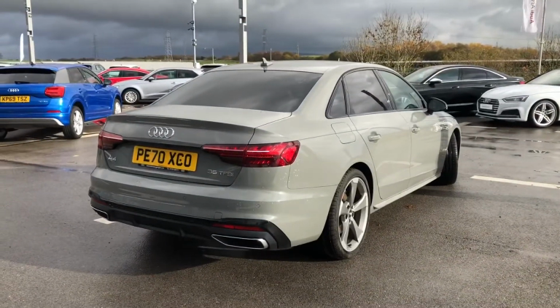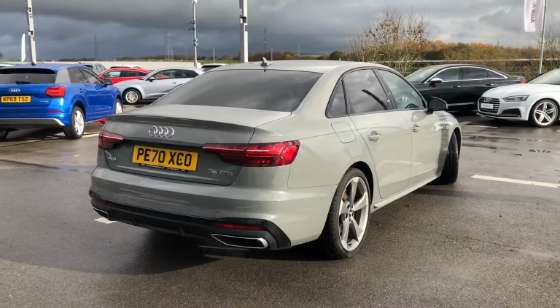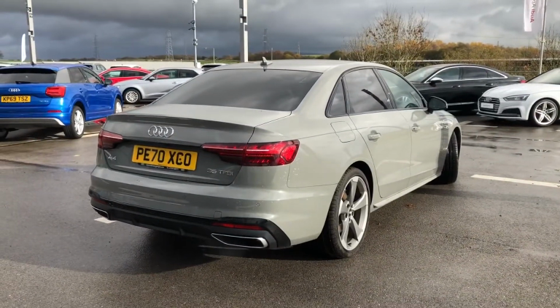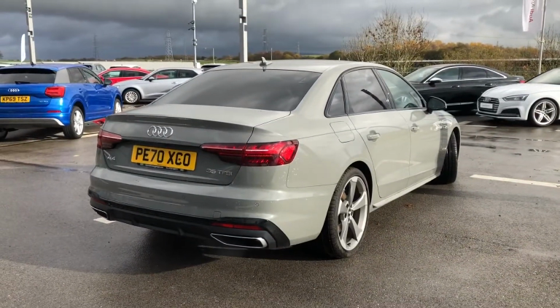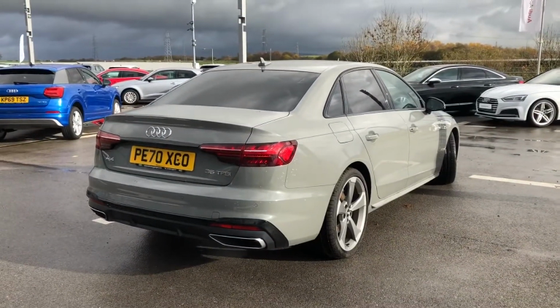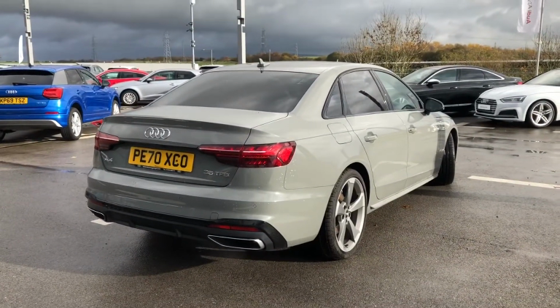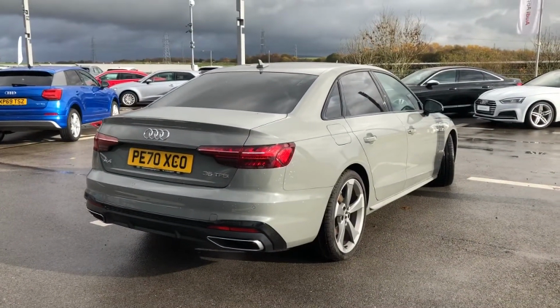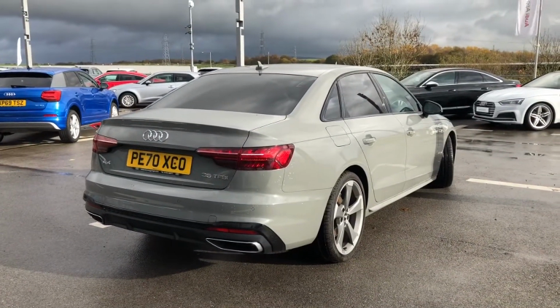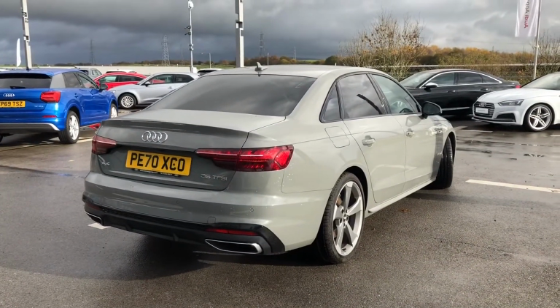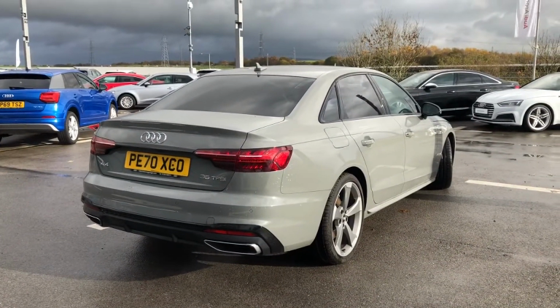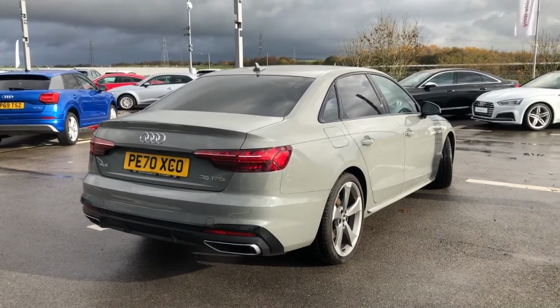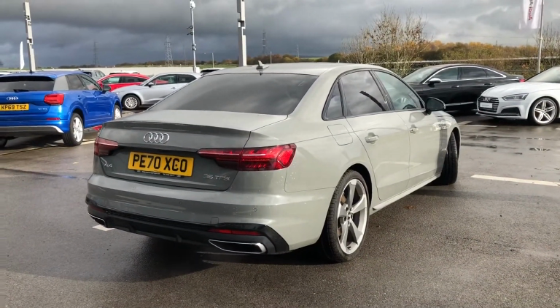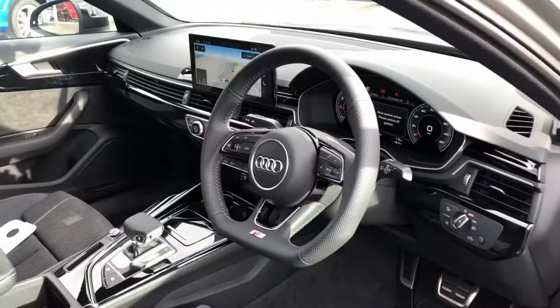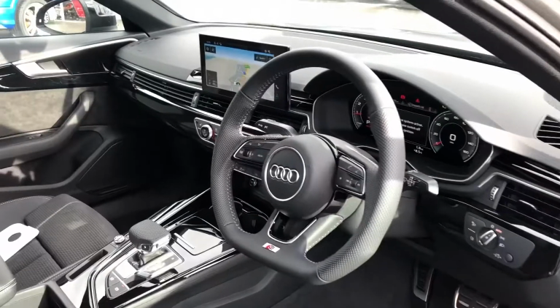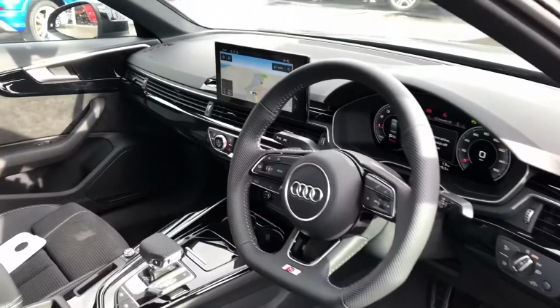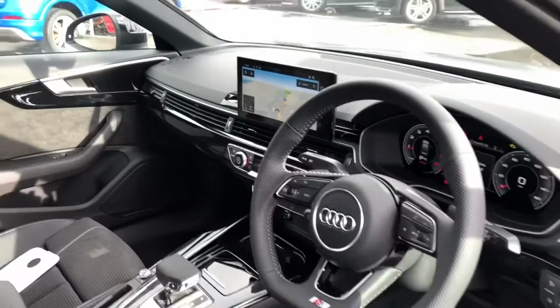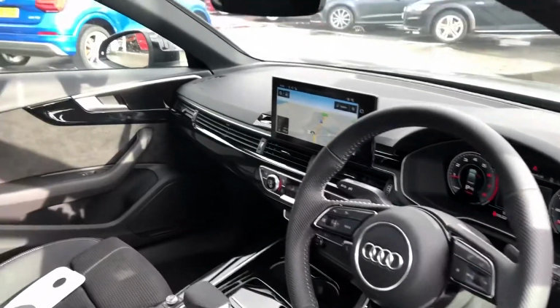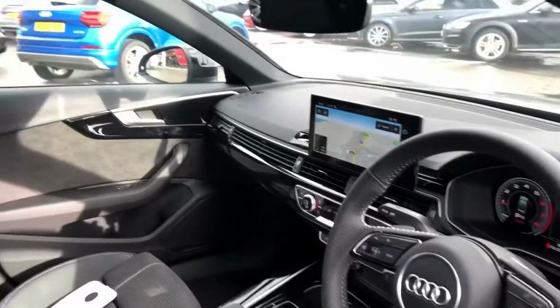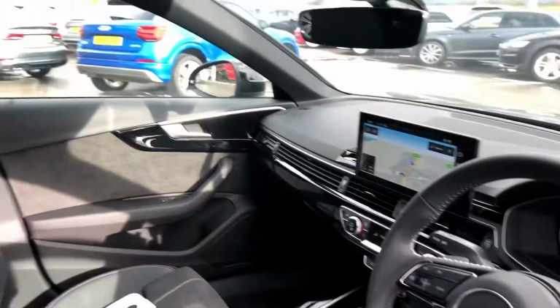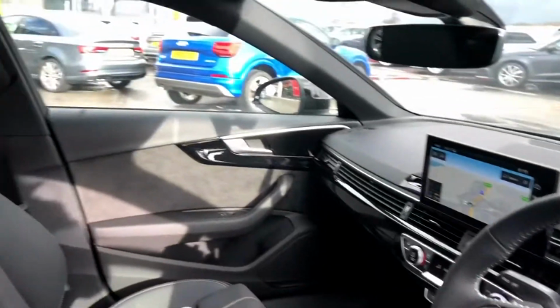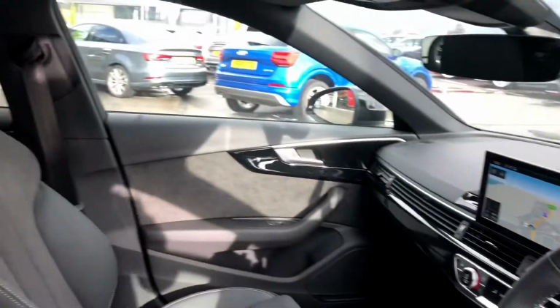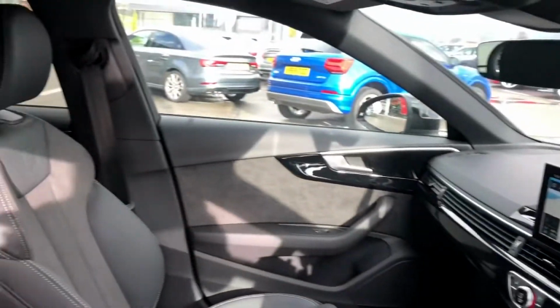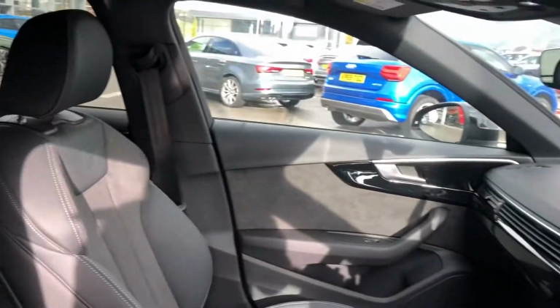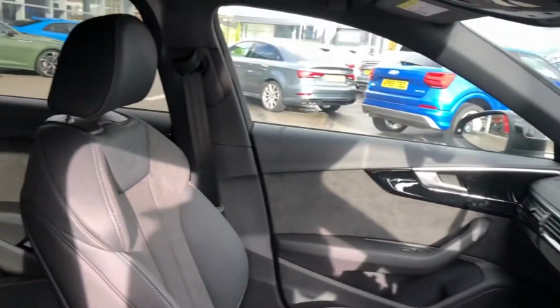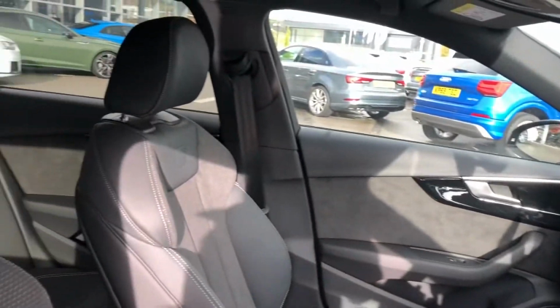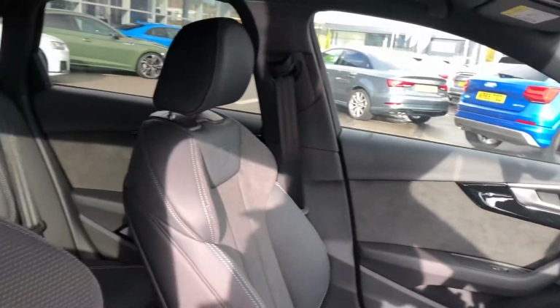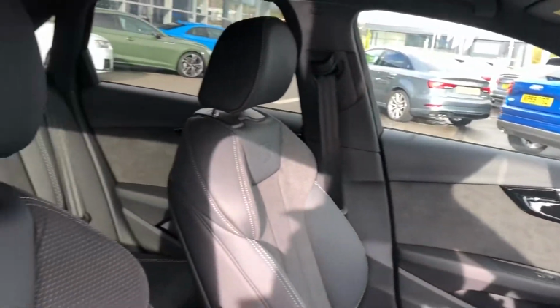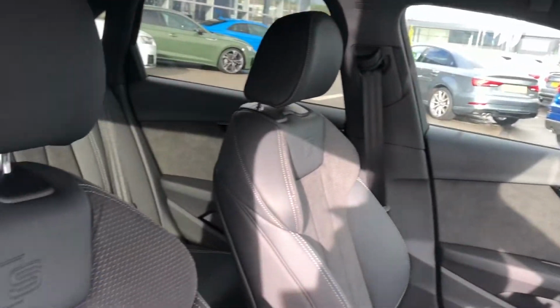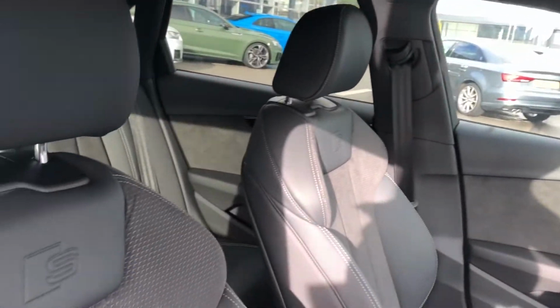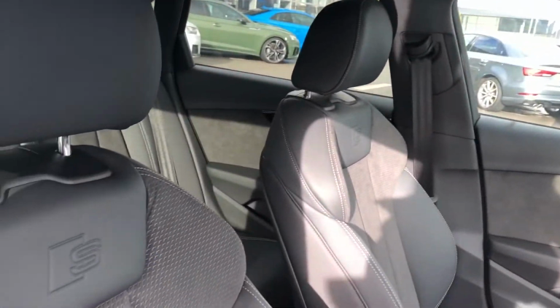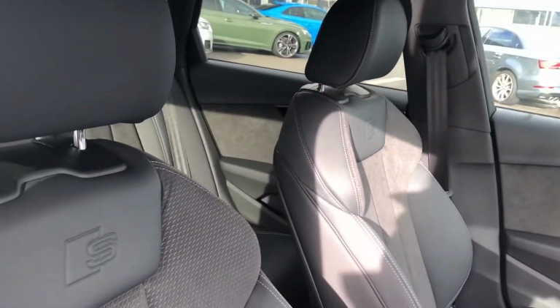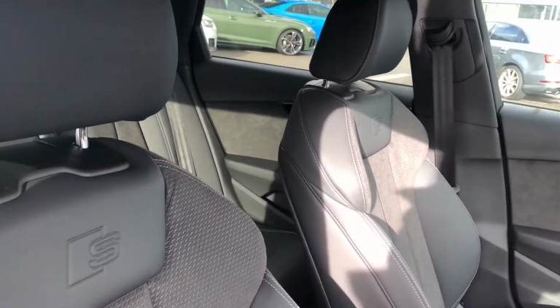We have dynamic rear indicators and it is an Audi approved car, so it does come with 12 months roadside assistance.